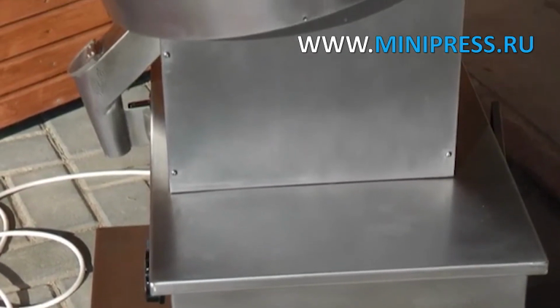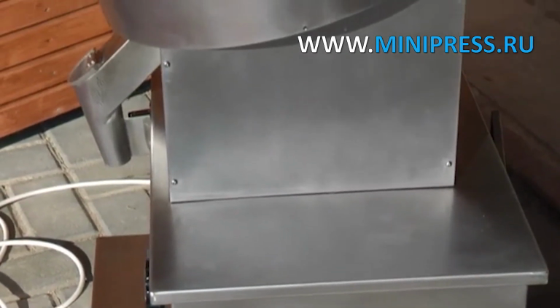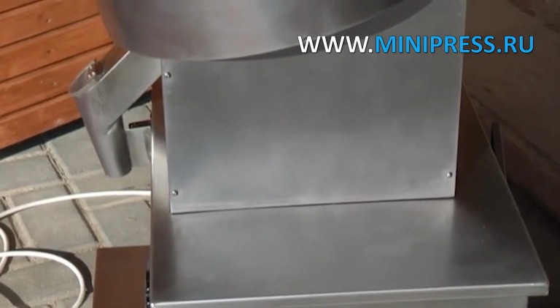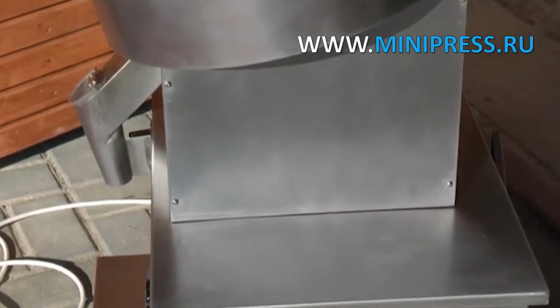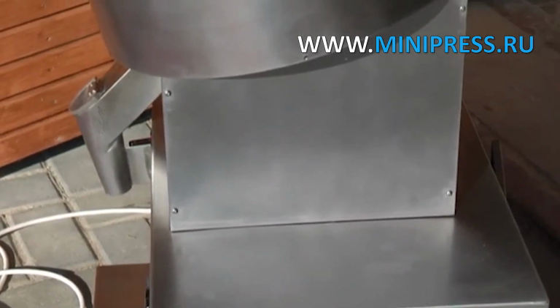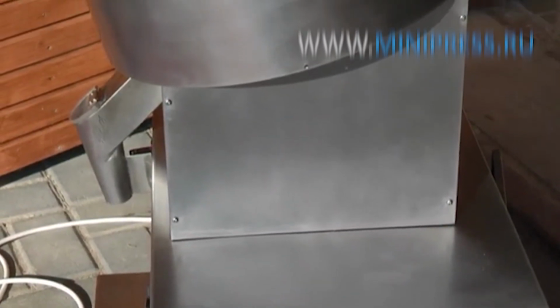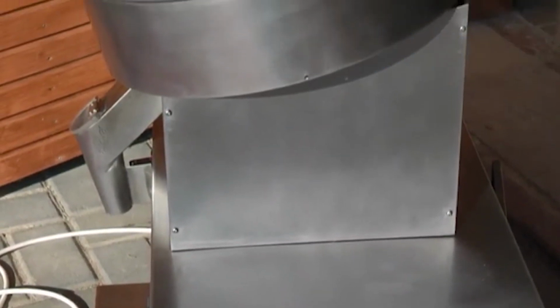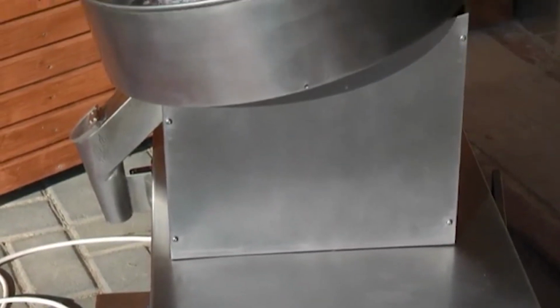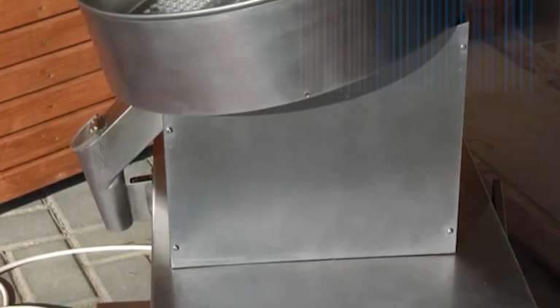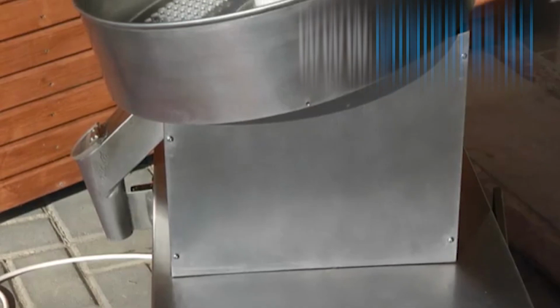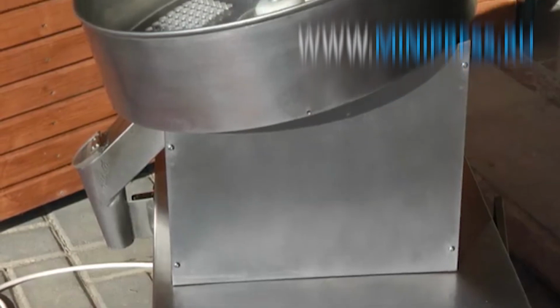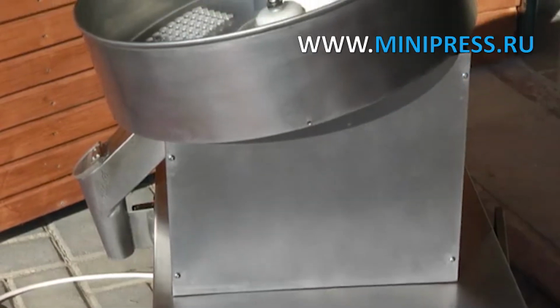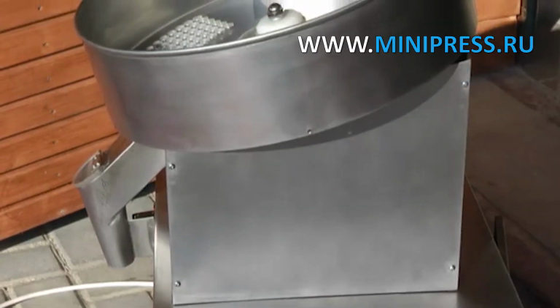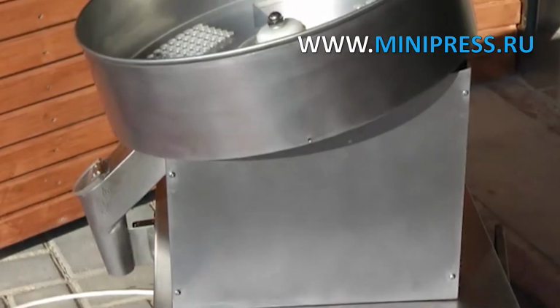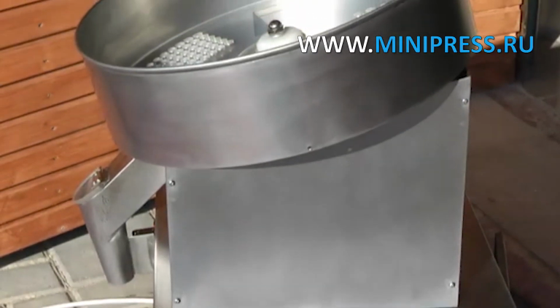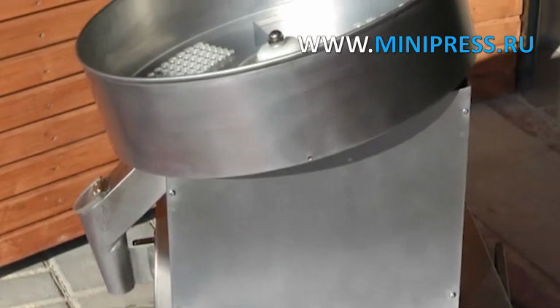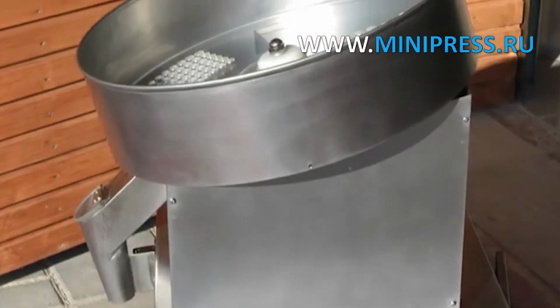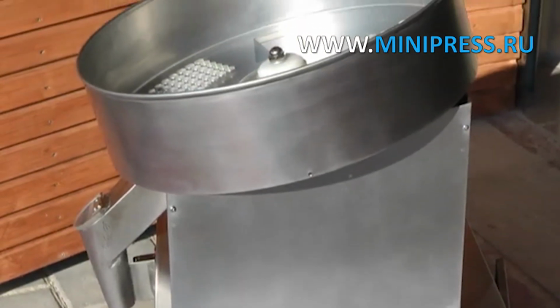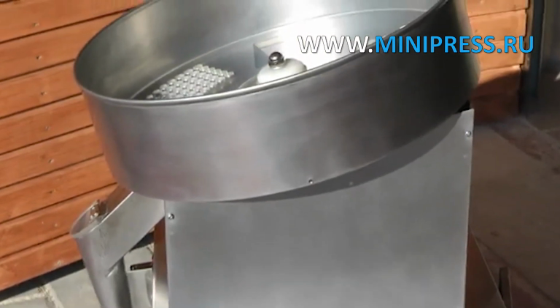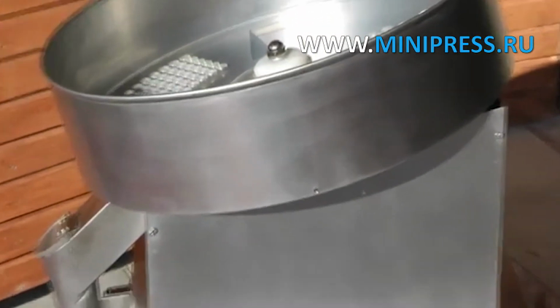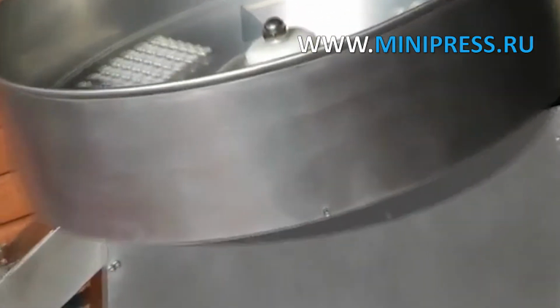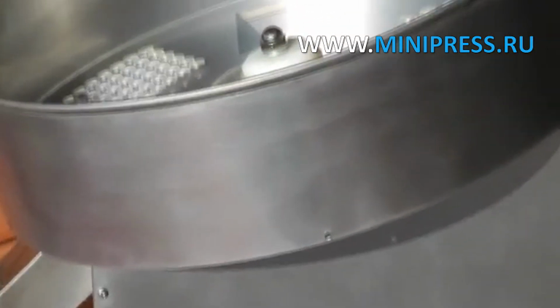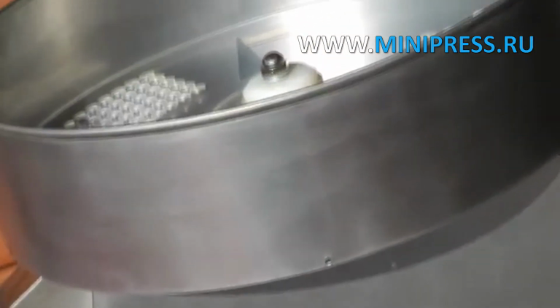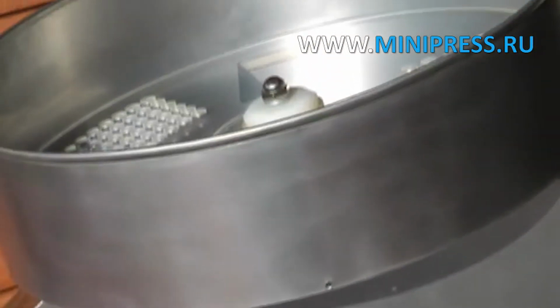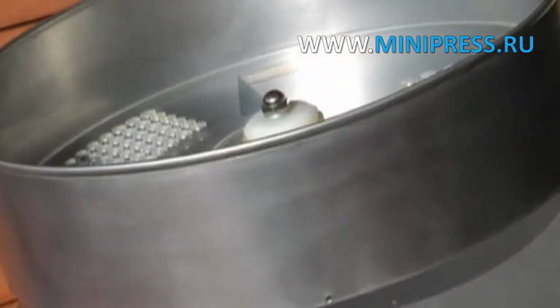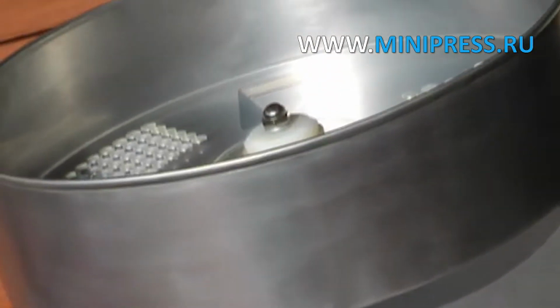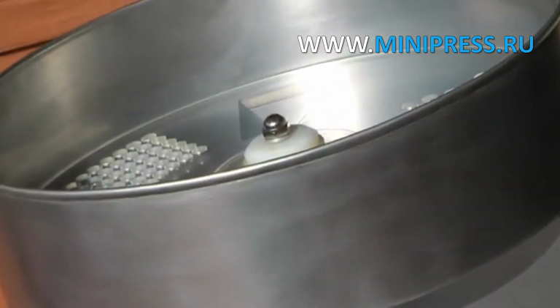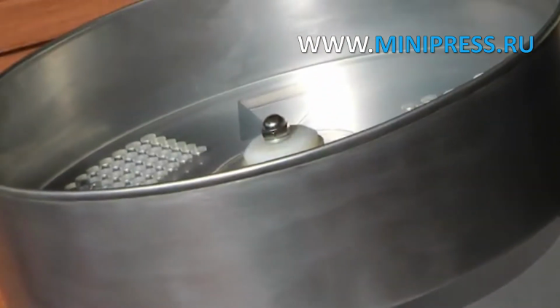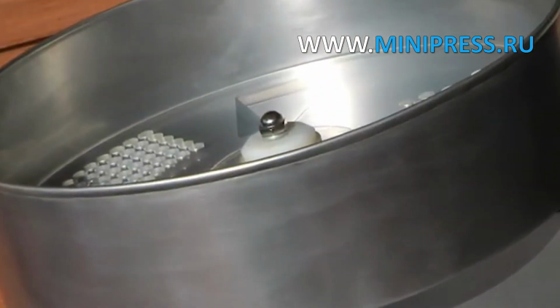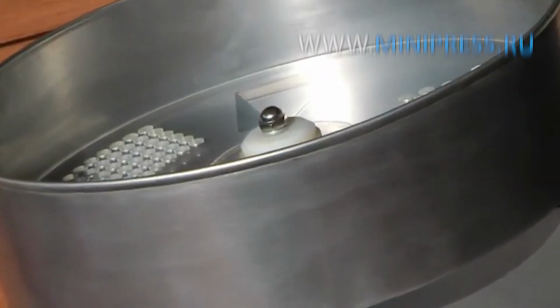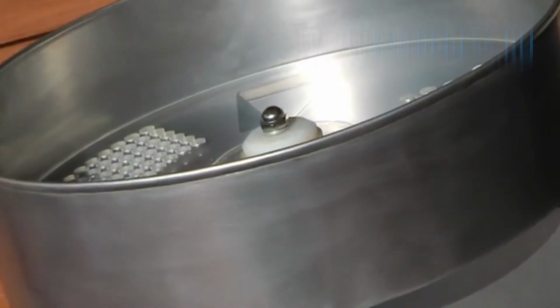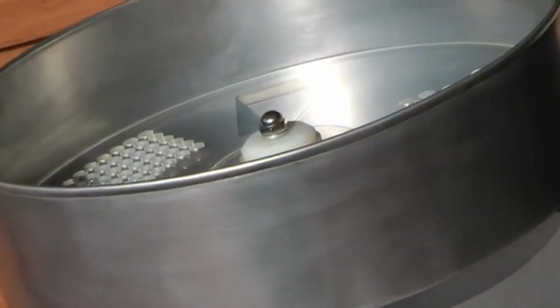The weight is 120 kg, high-quality workmanship, IC-304 stainless steel and PETG plastic.